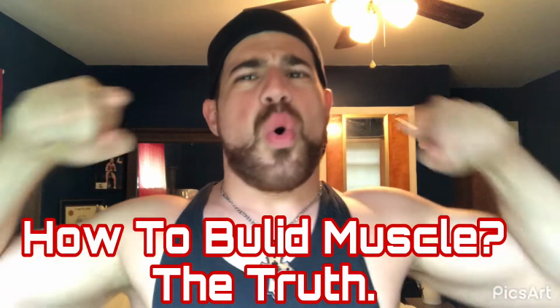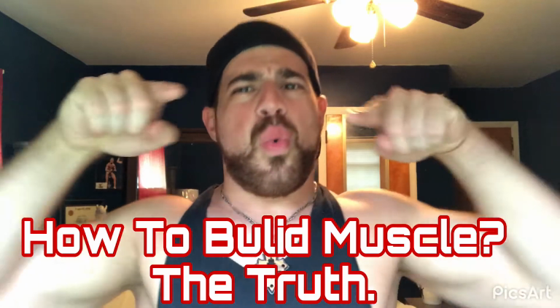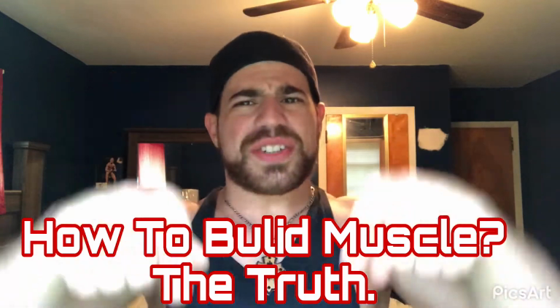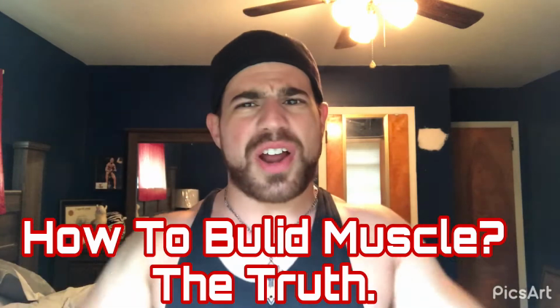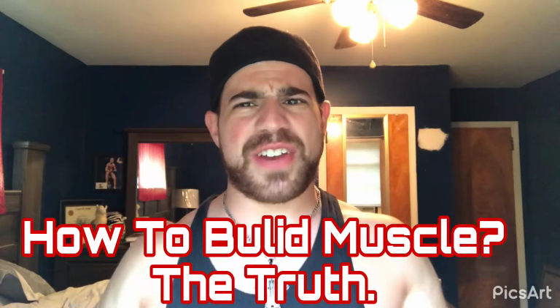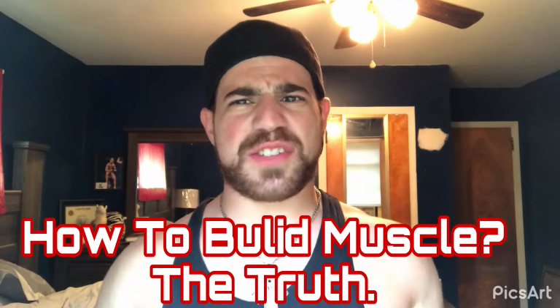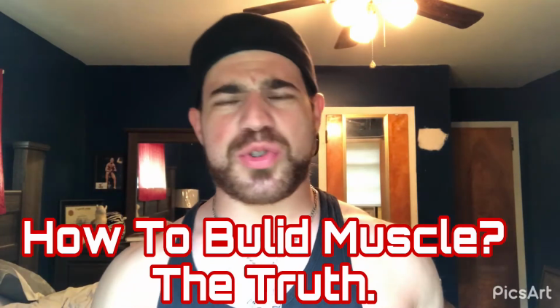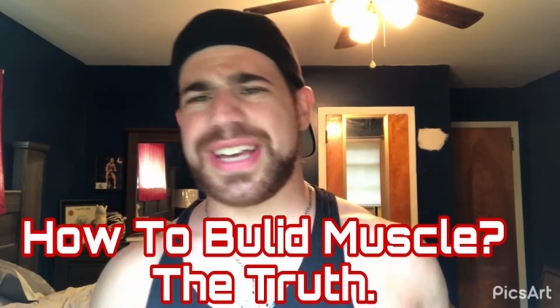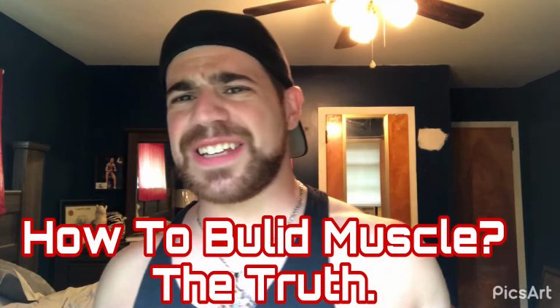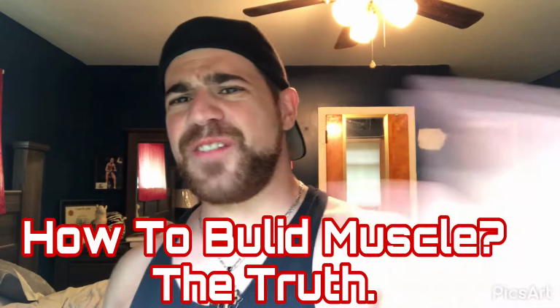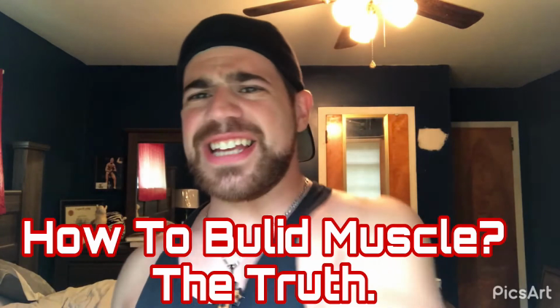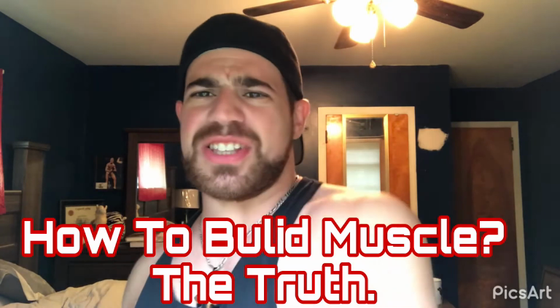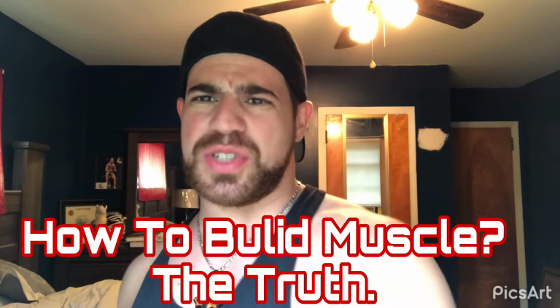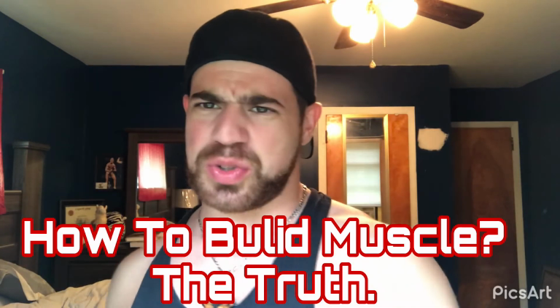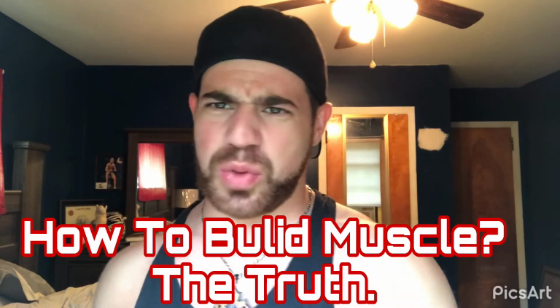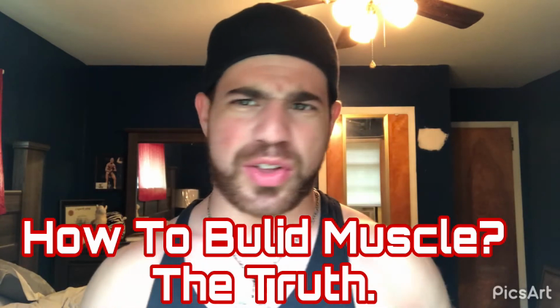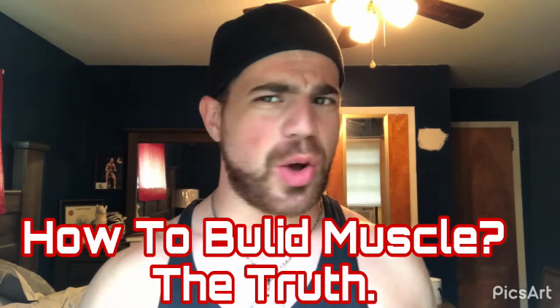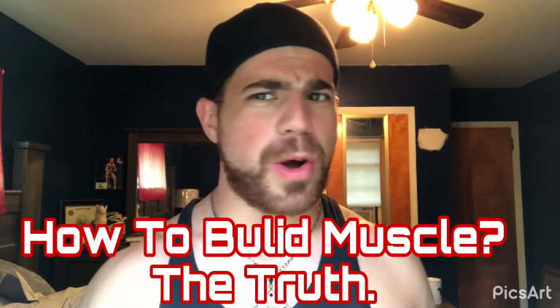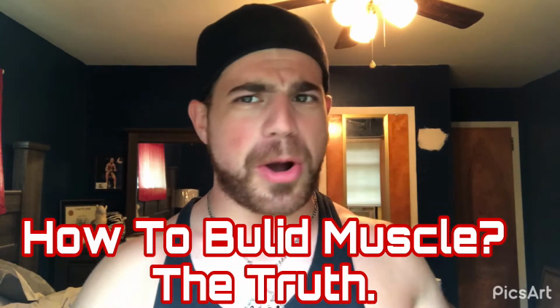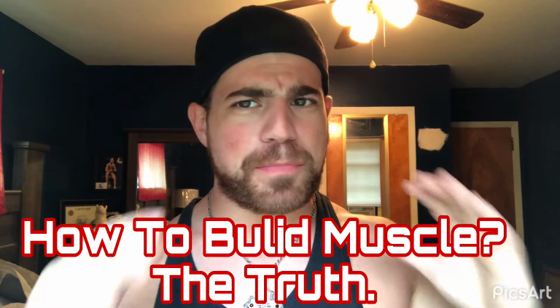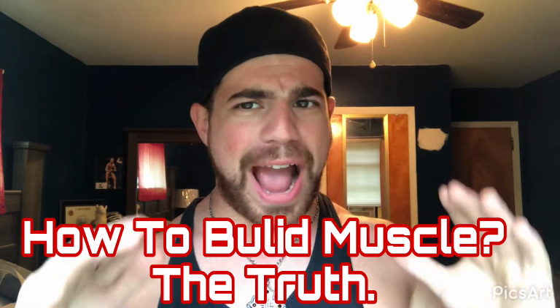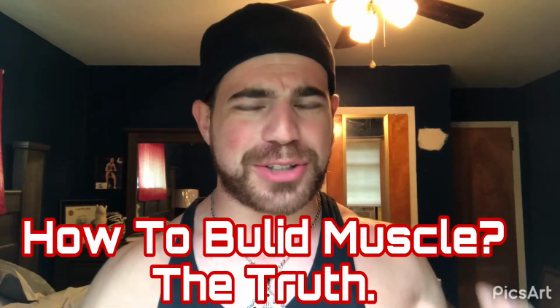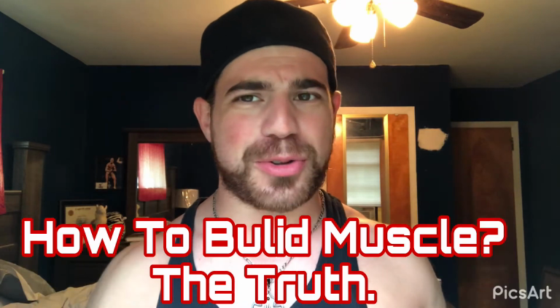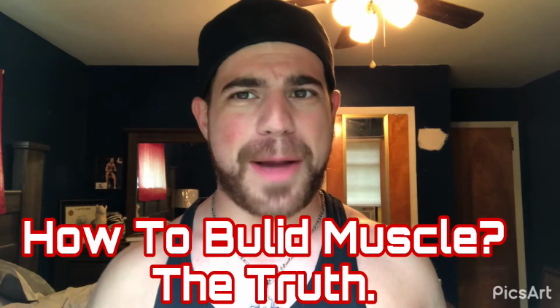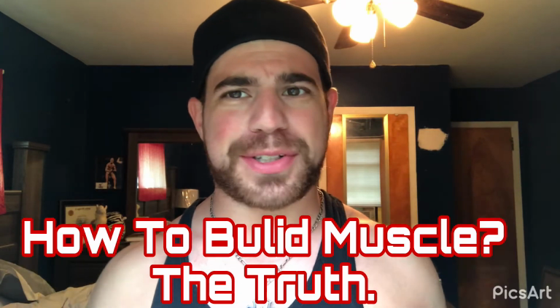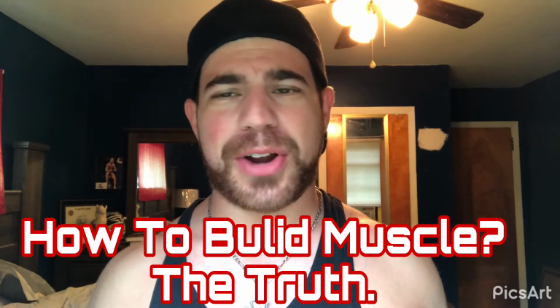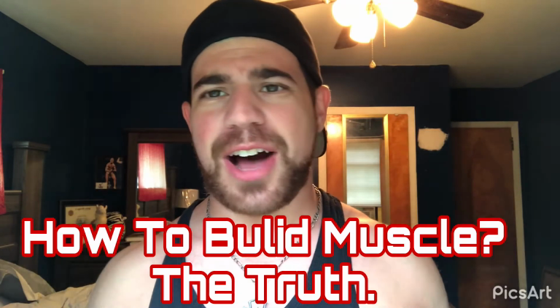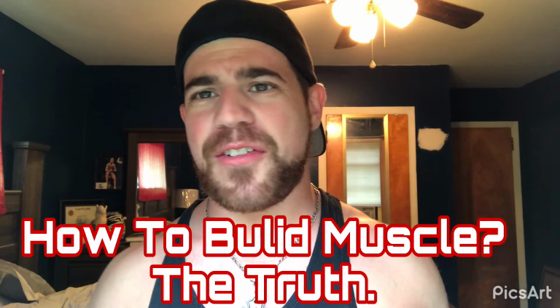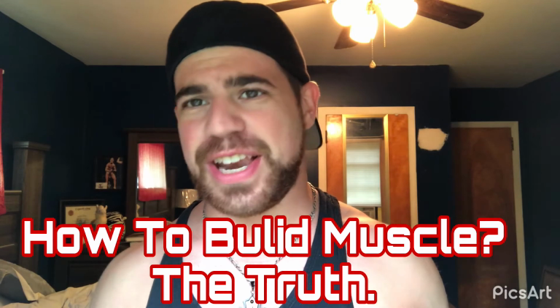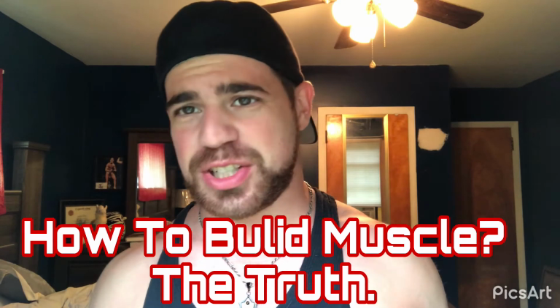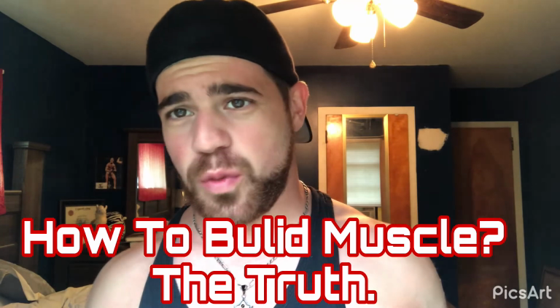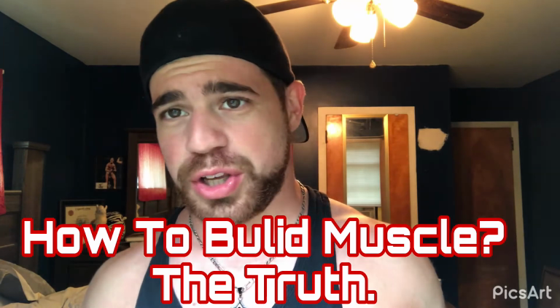What's going on fitness junkies and fitness enthusiasts all around the globe. Welcome back to another episode of Fitness For You.